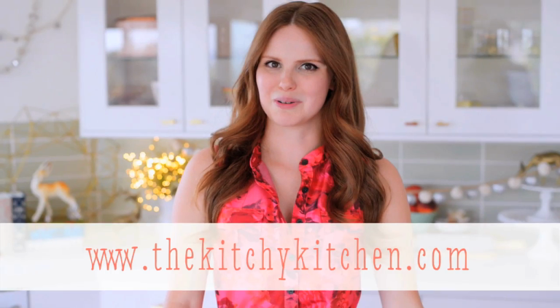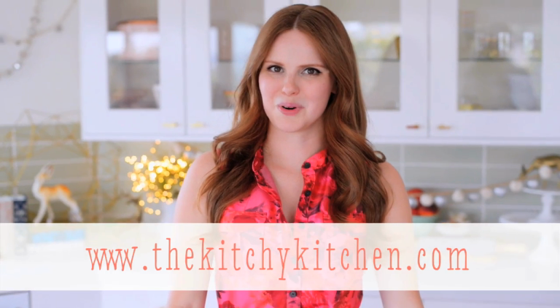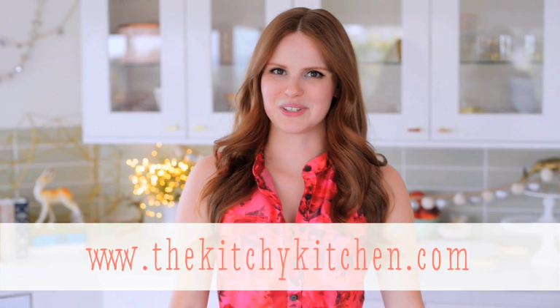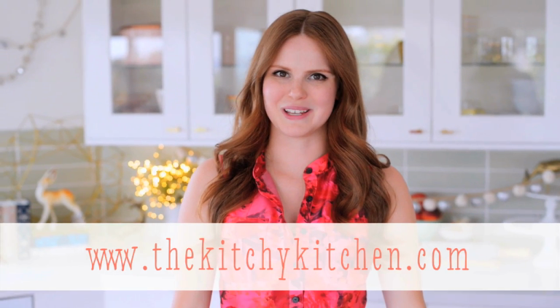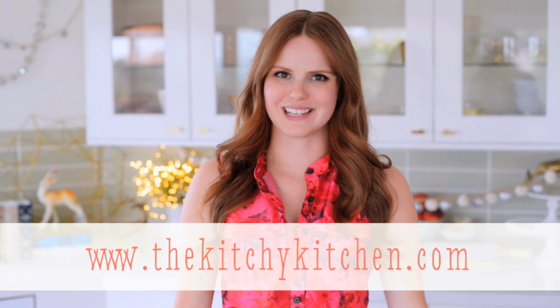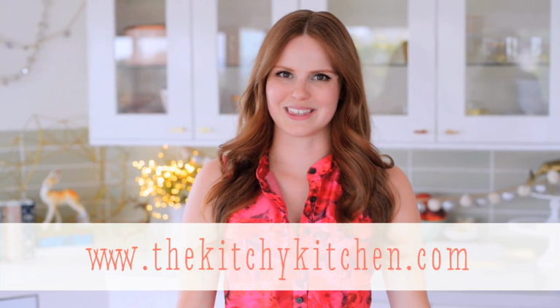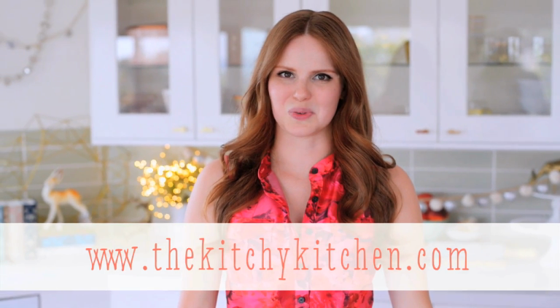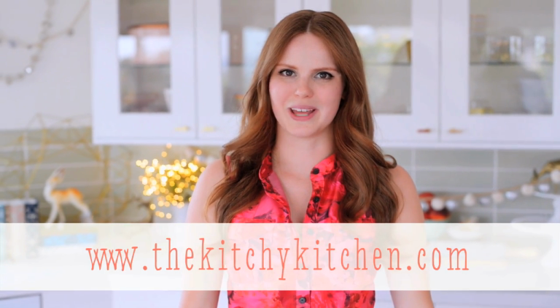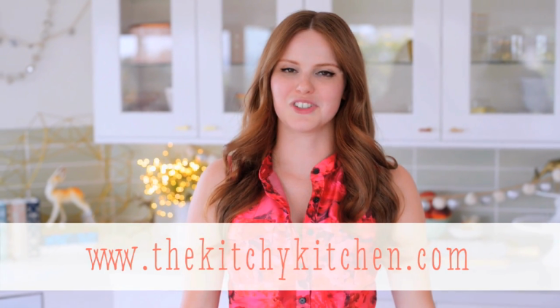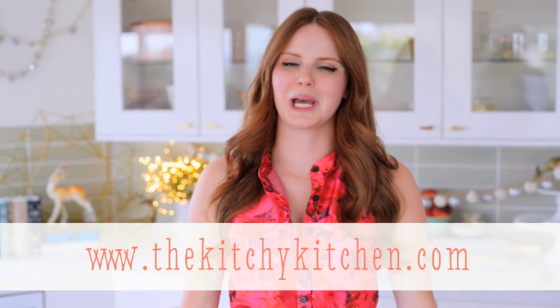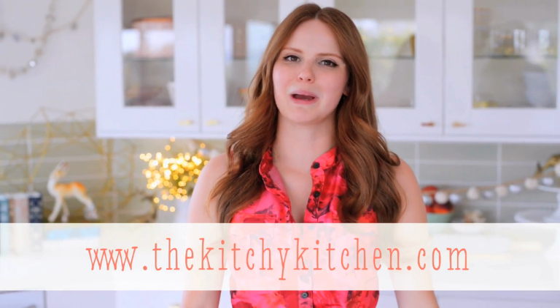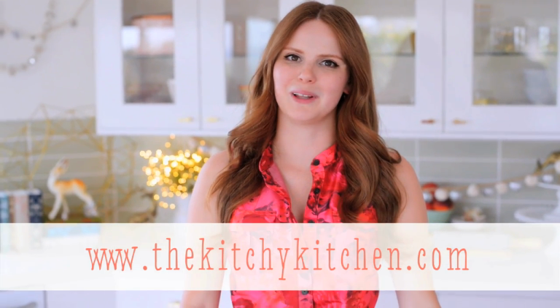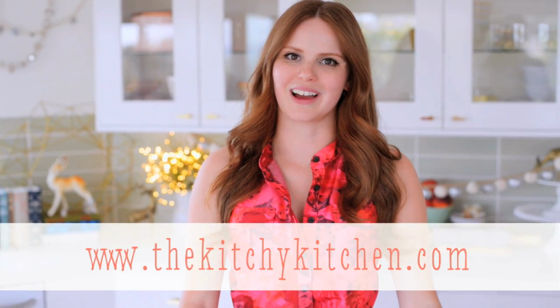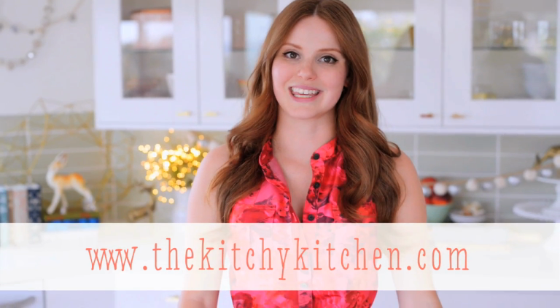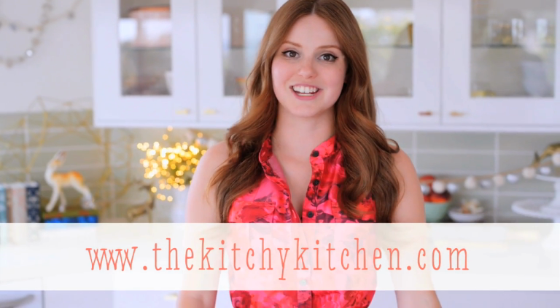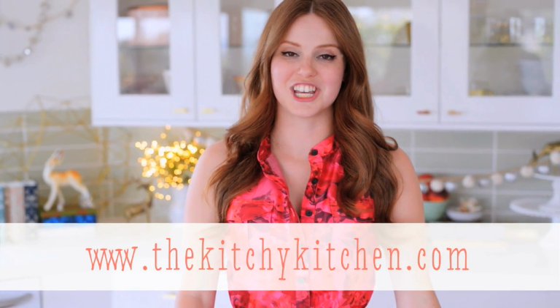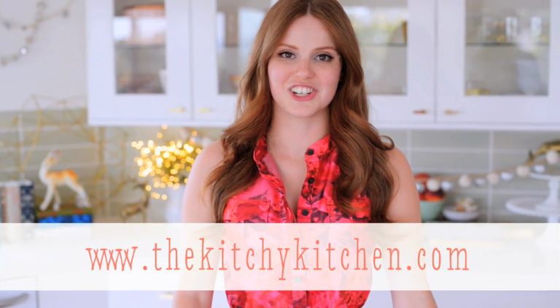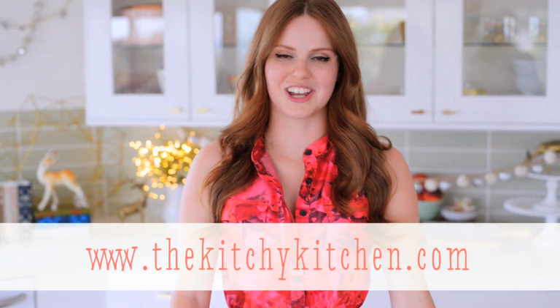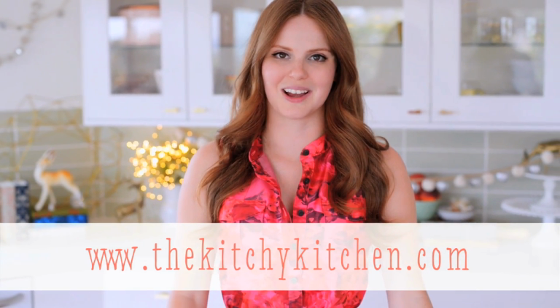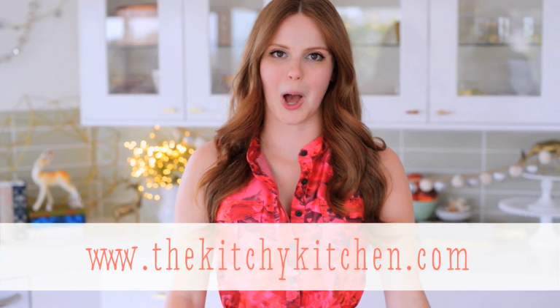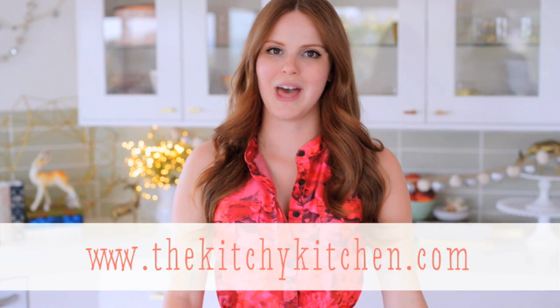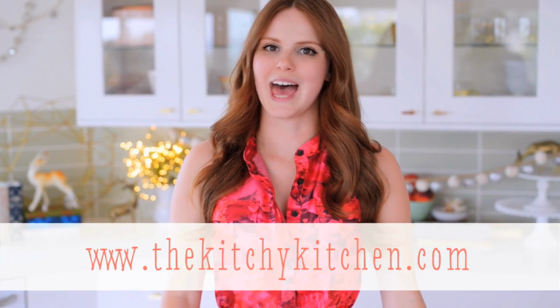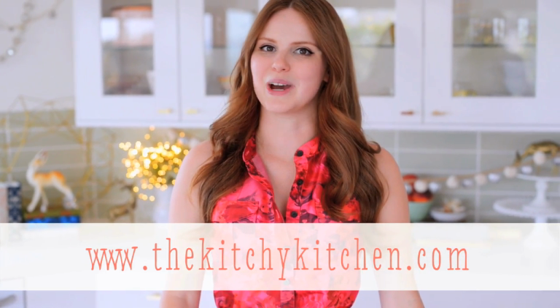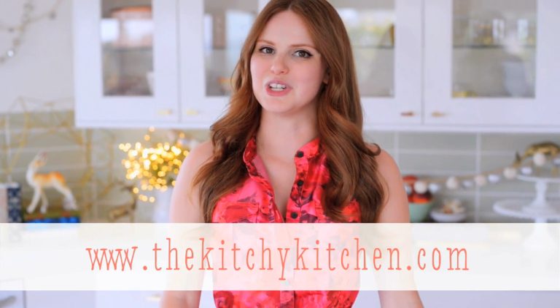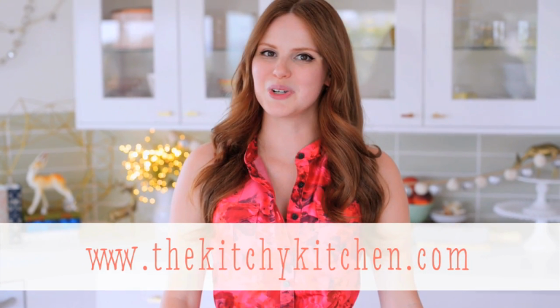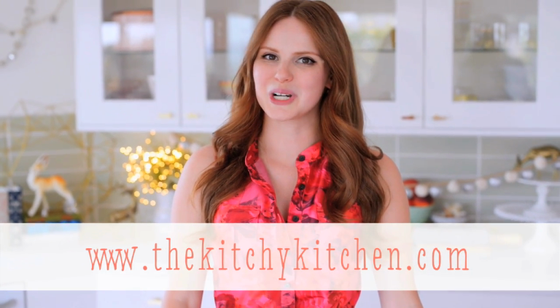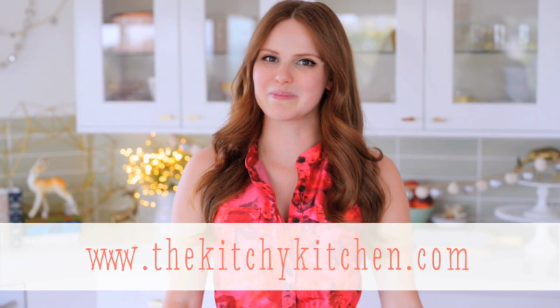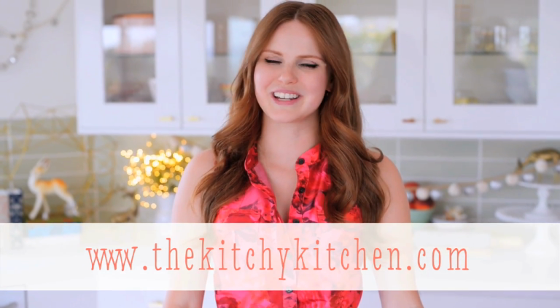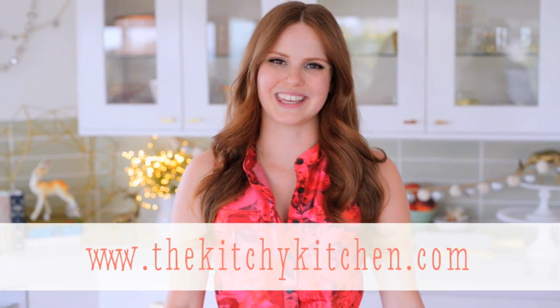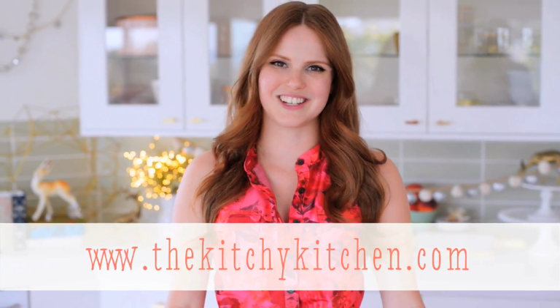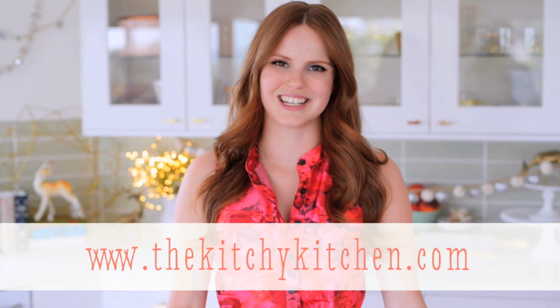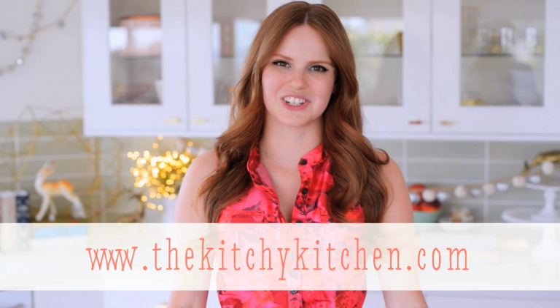For more recipes like this one, check out my blog, thekitchykitchen.com, and my new cookbook, The Kitchy Kitchen, available wherever books are sold.